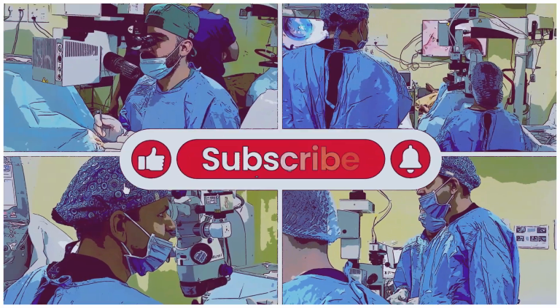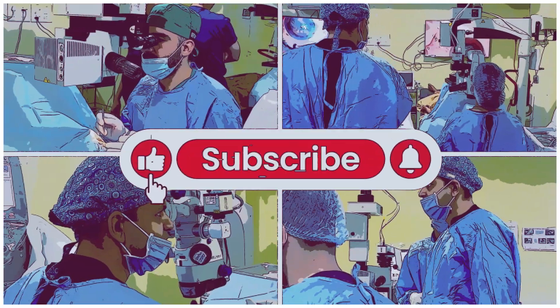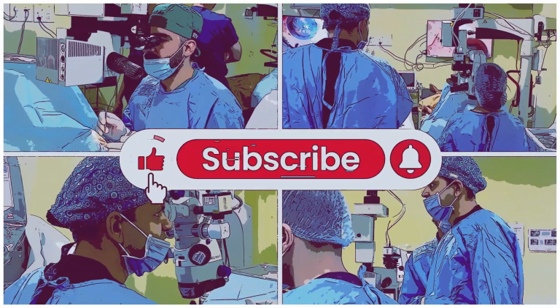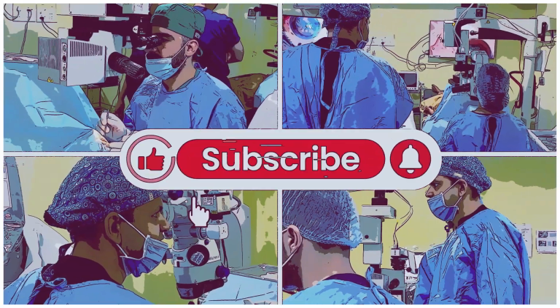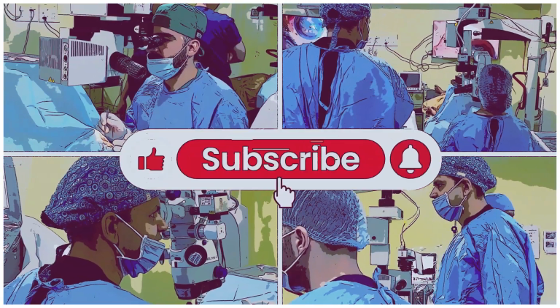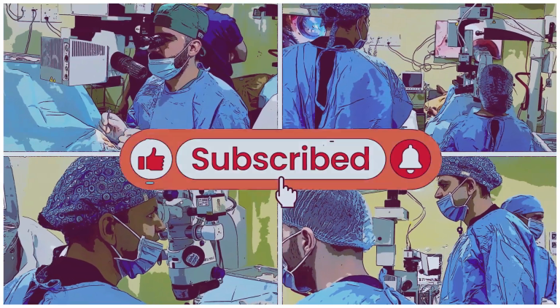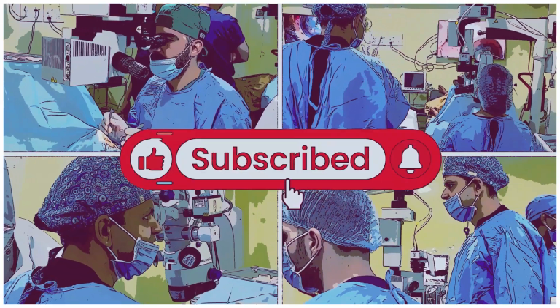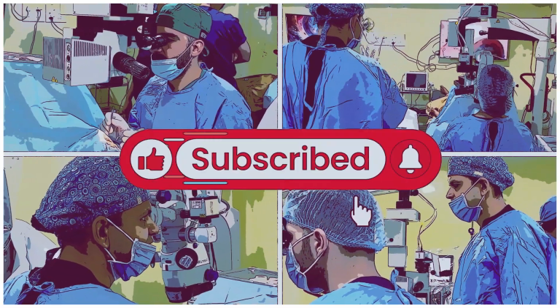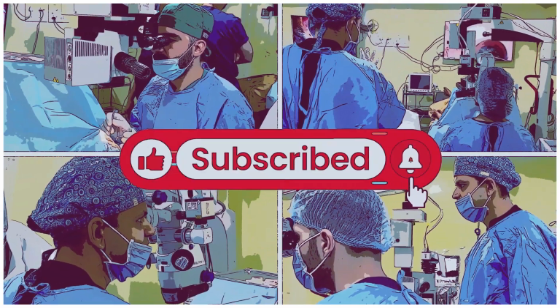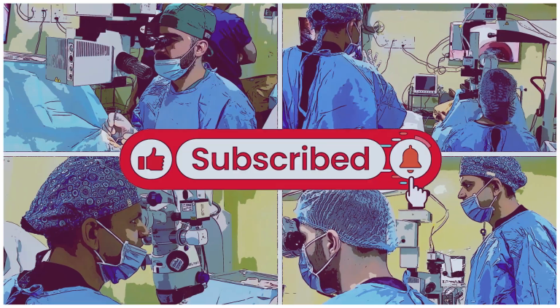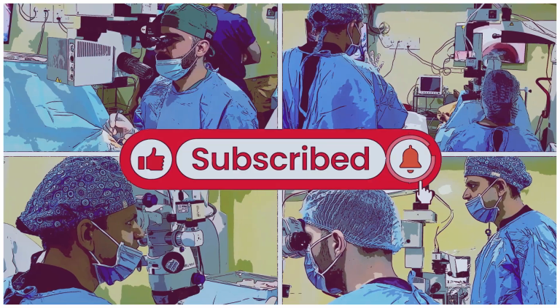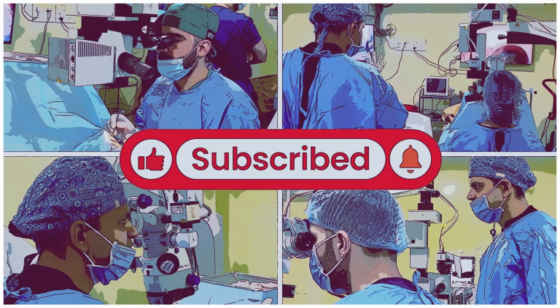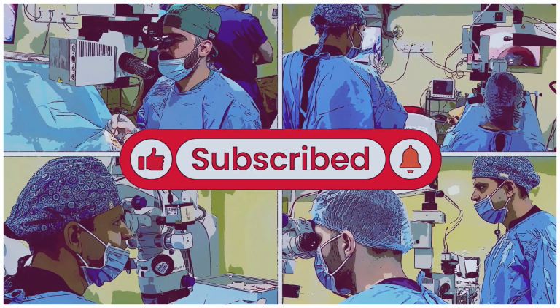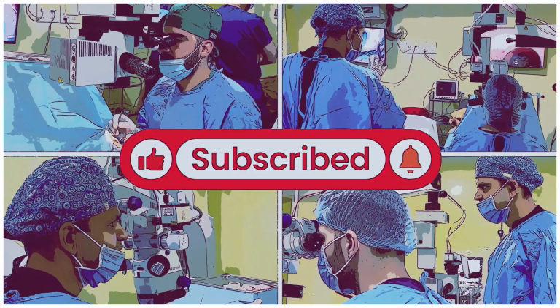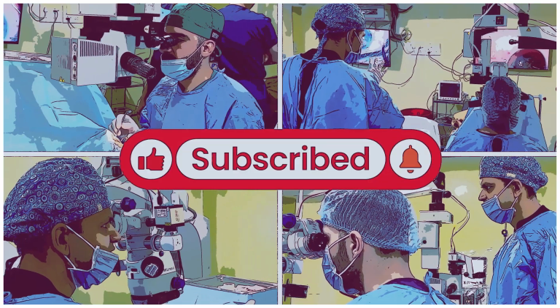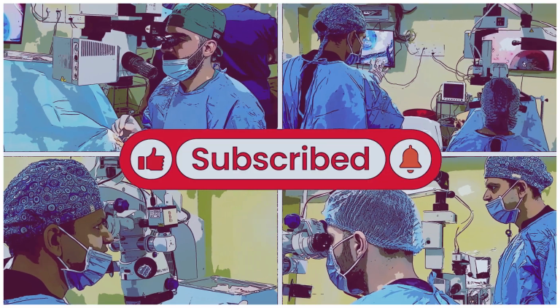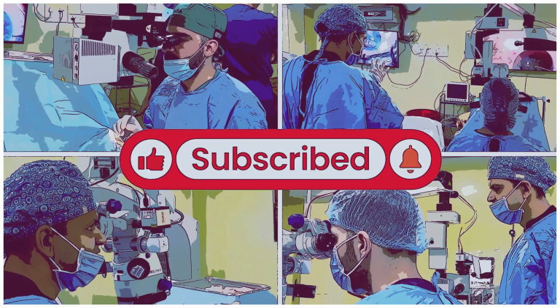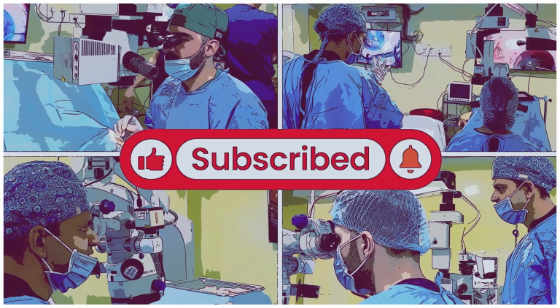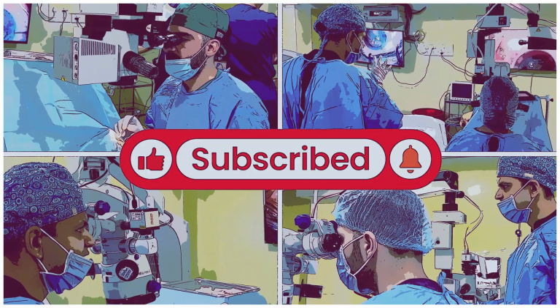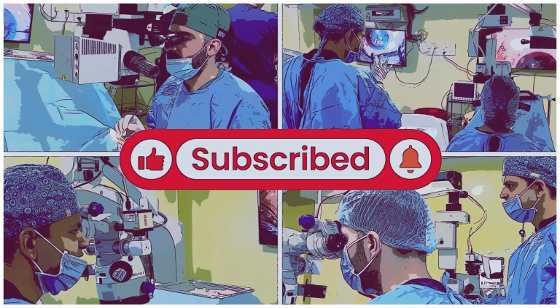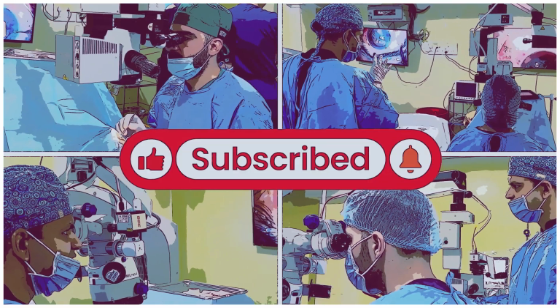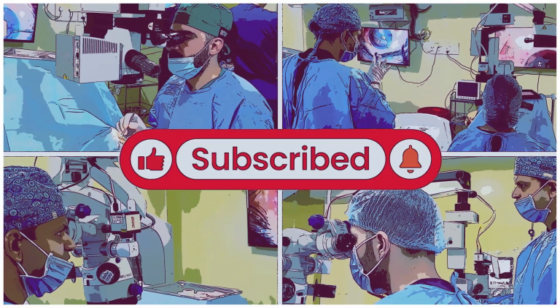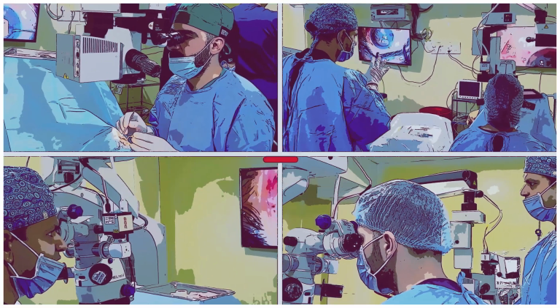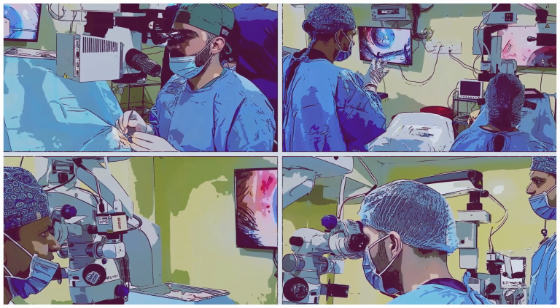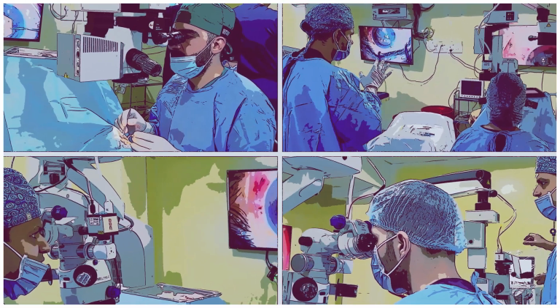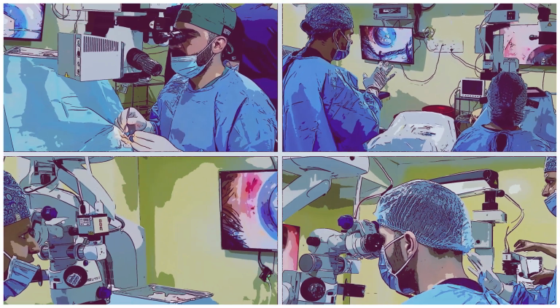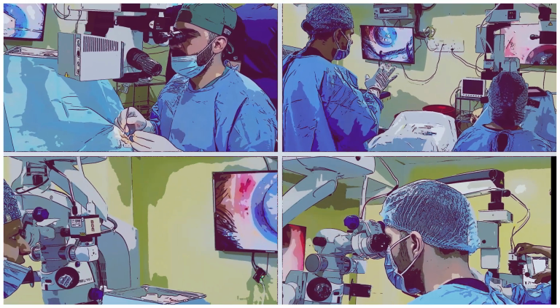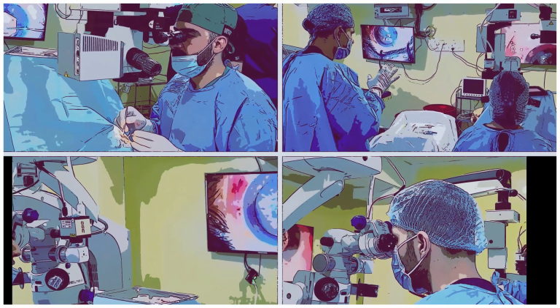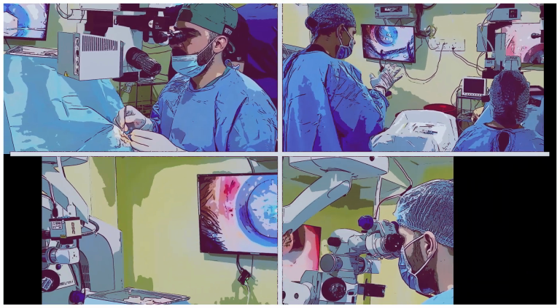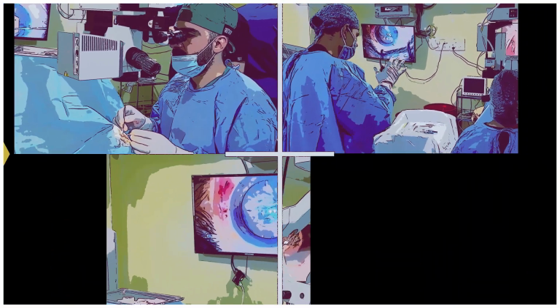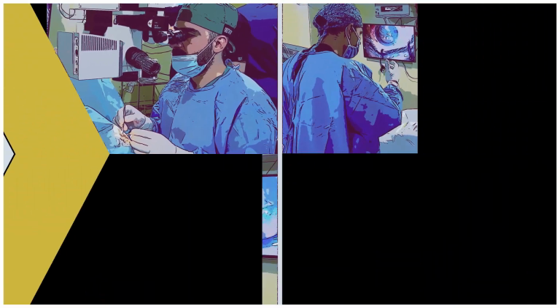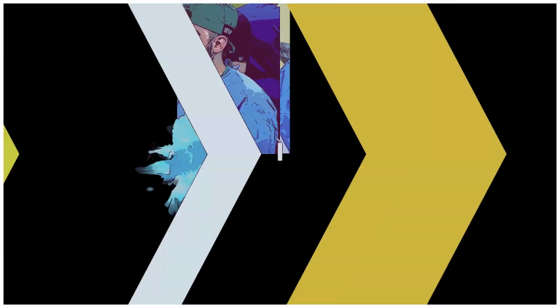What are your inputs? What would you like to do differently? Do write in the comments. Thank you.